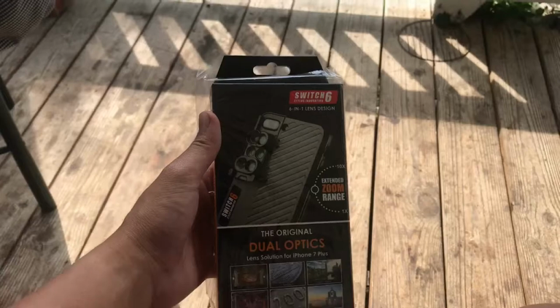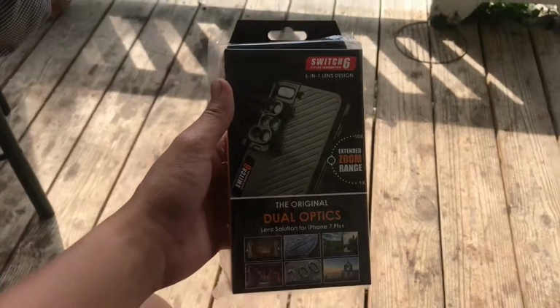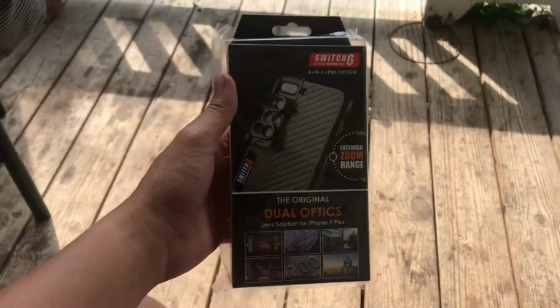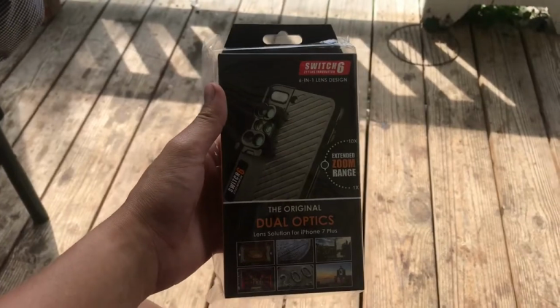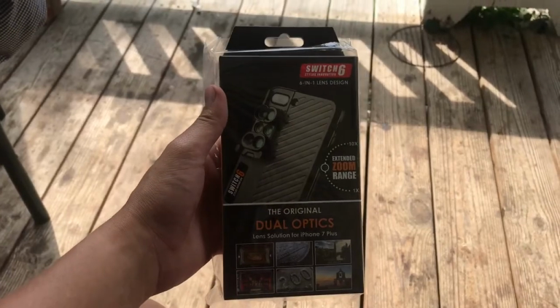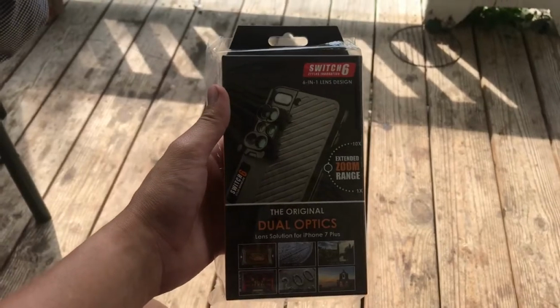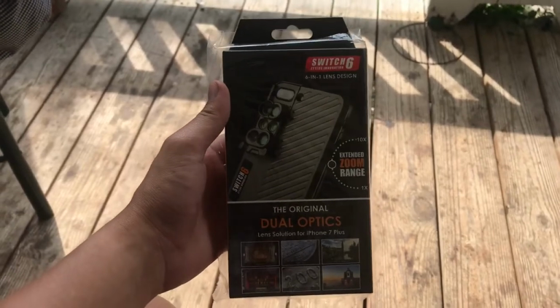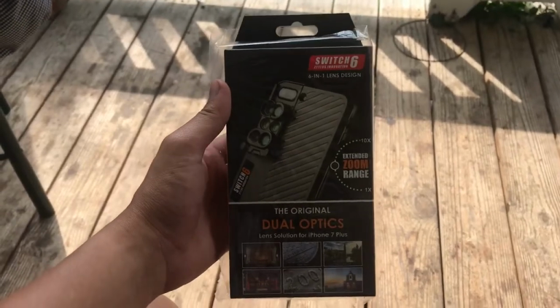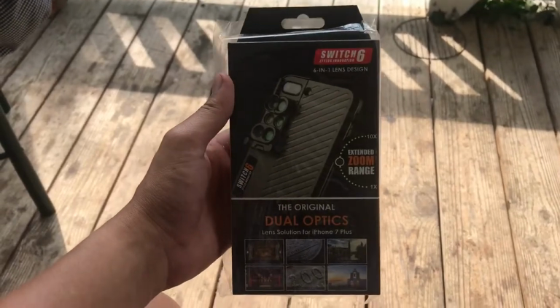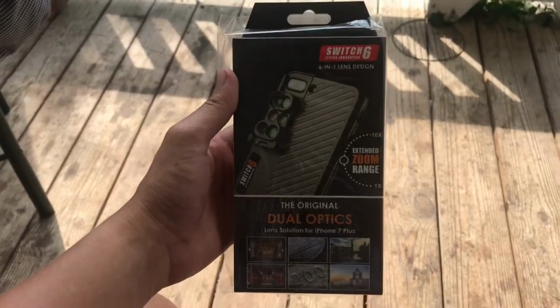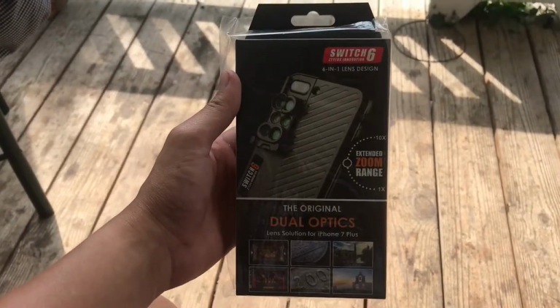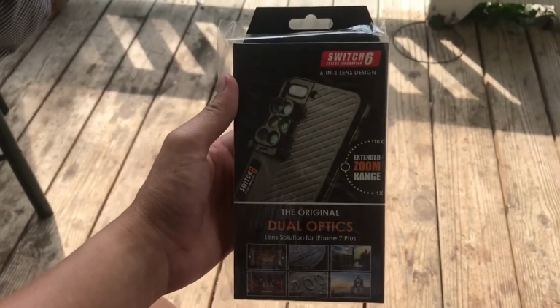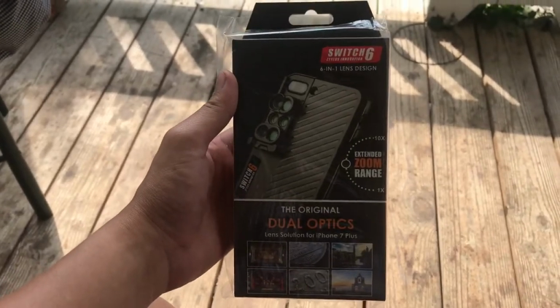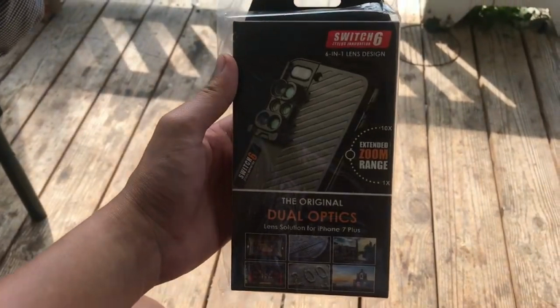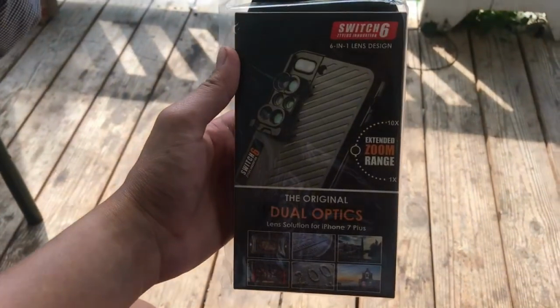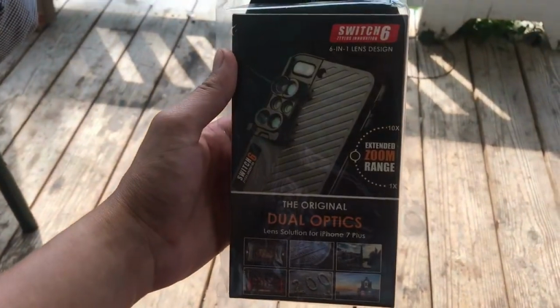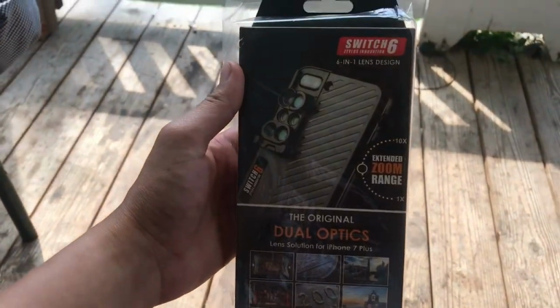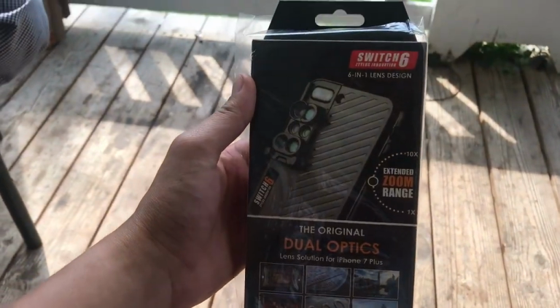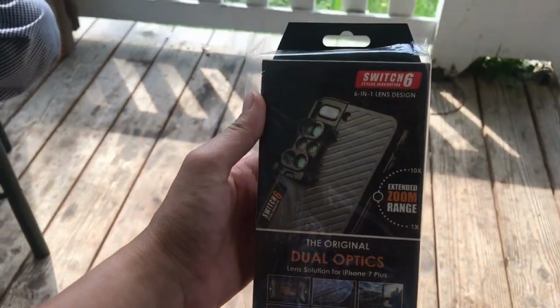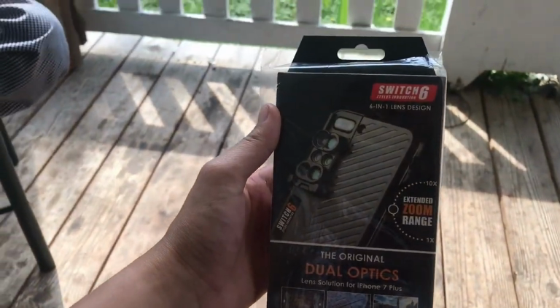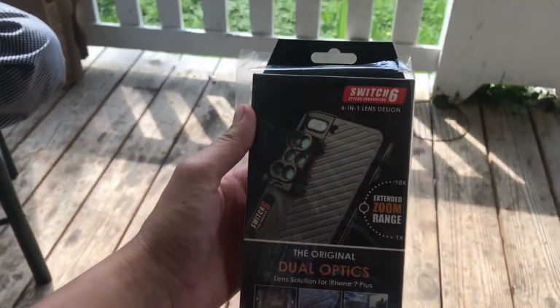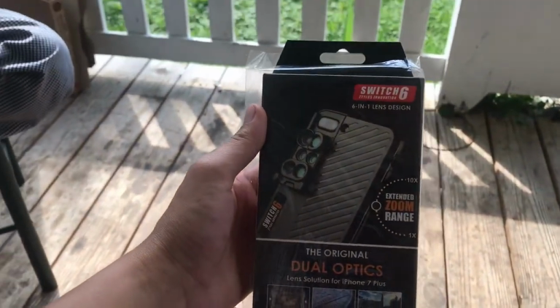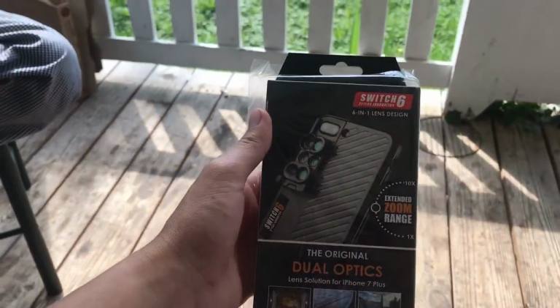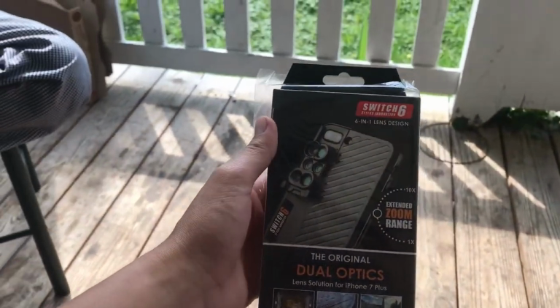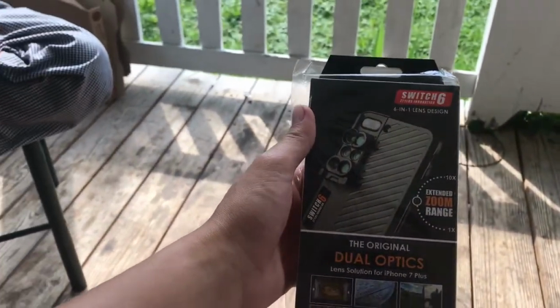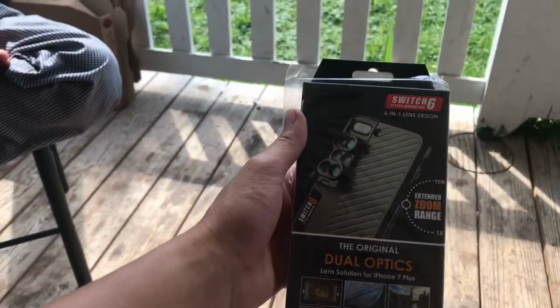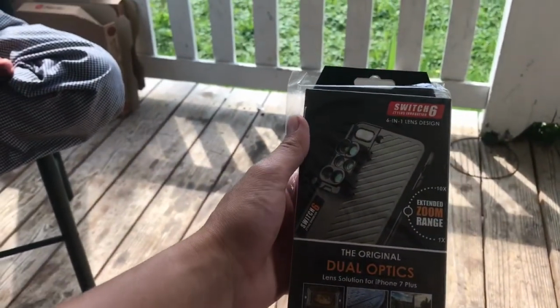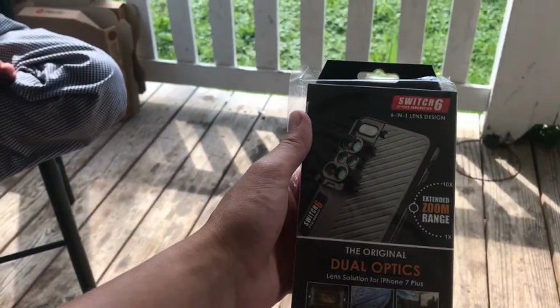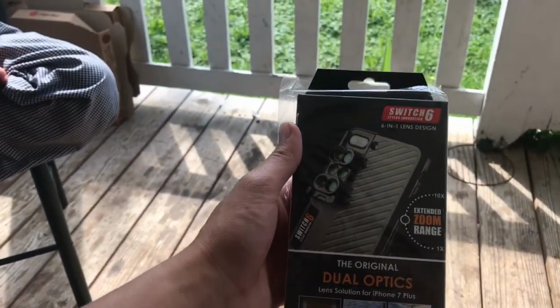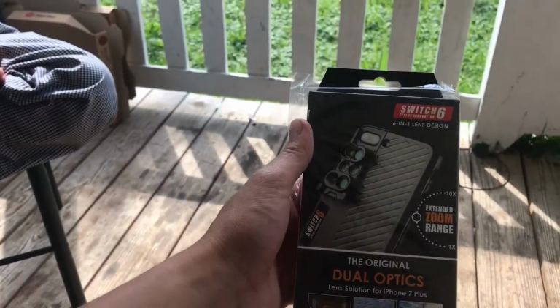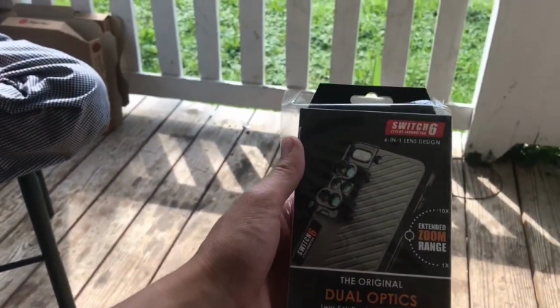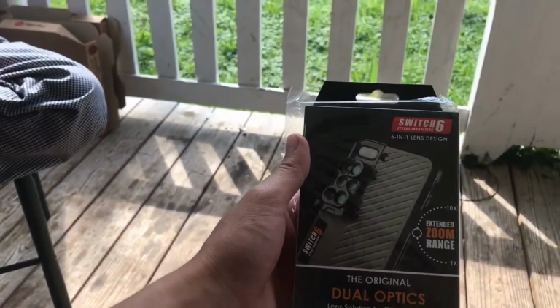Hi guys, I just got my new Switch. Inovation 16-1 Lens Design for iPhone 7 Plus.